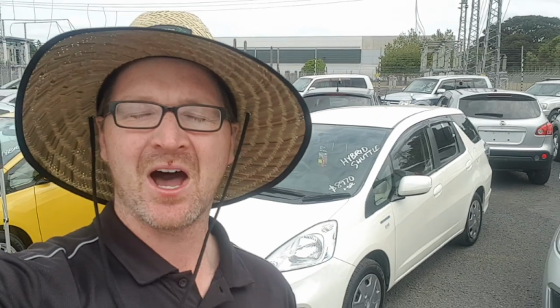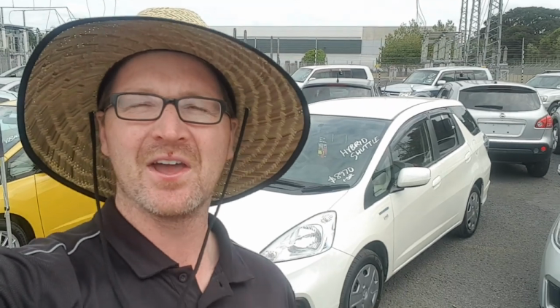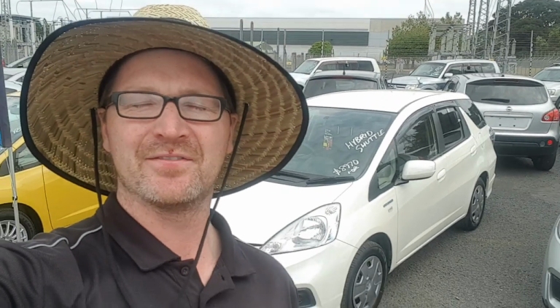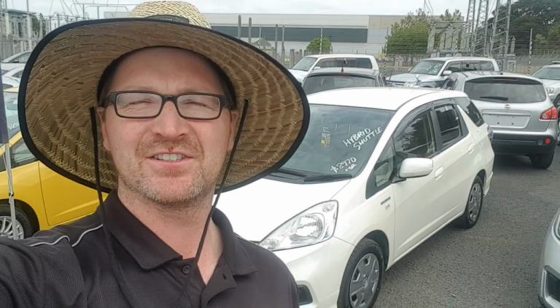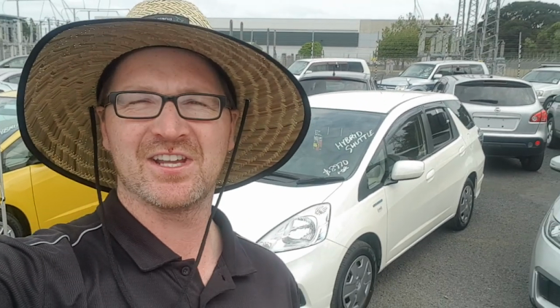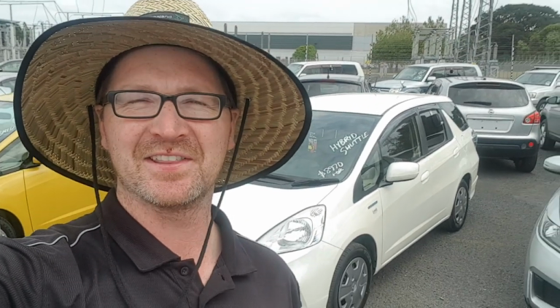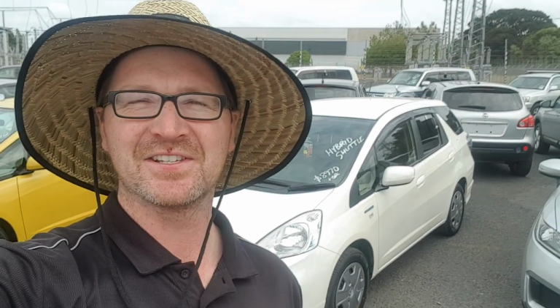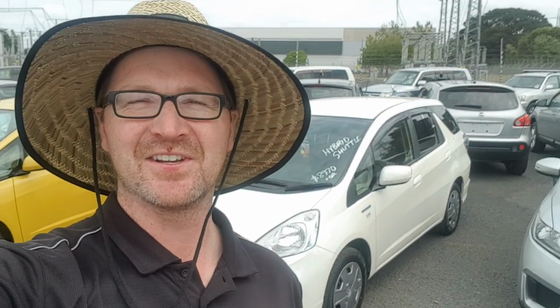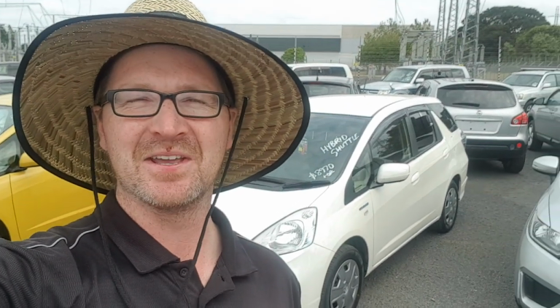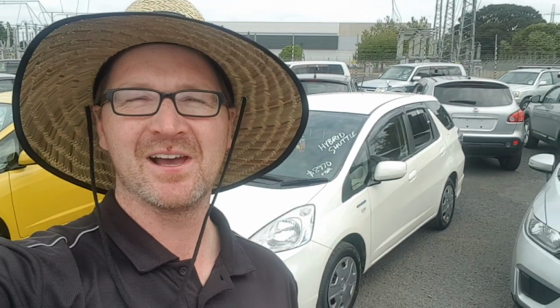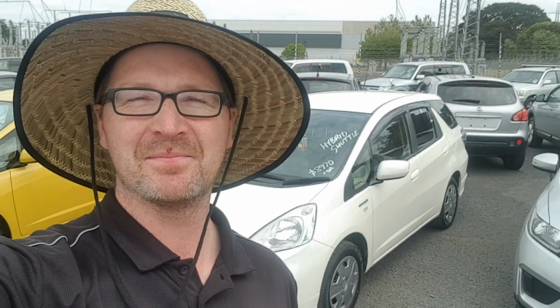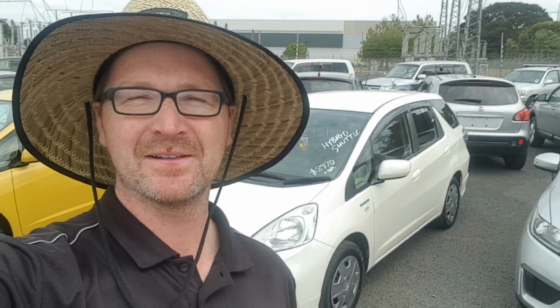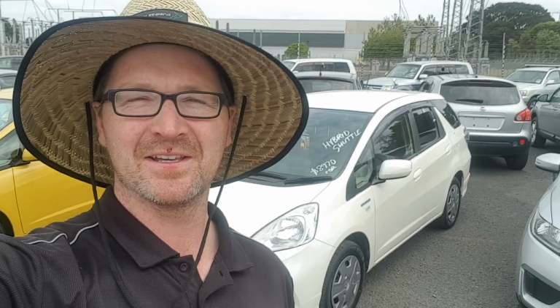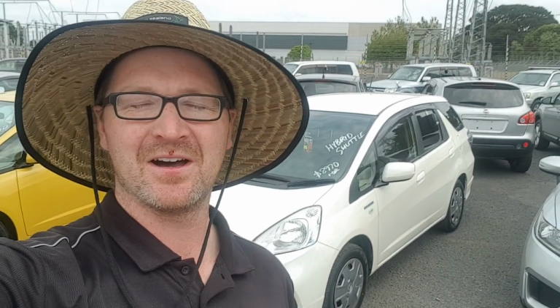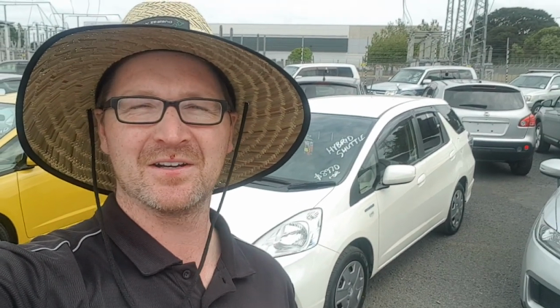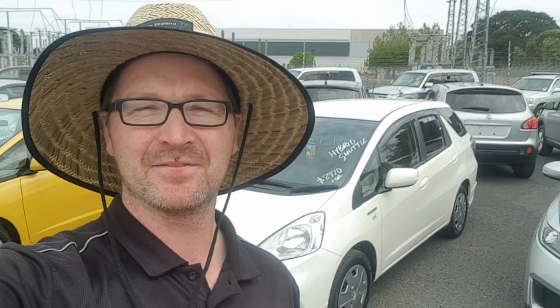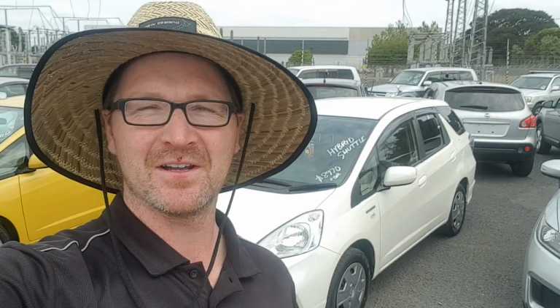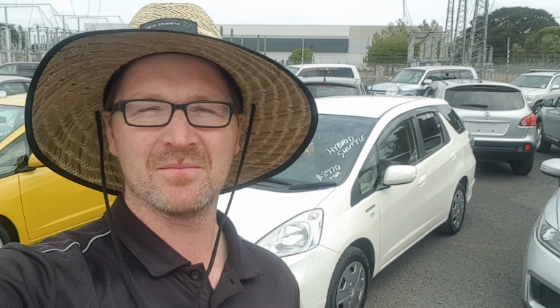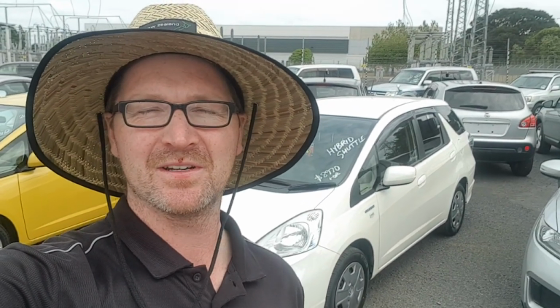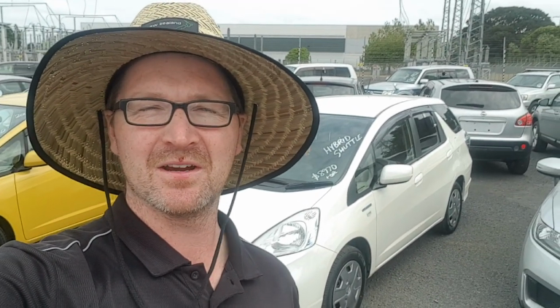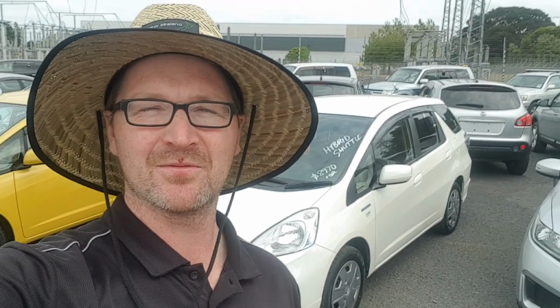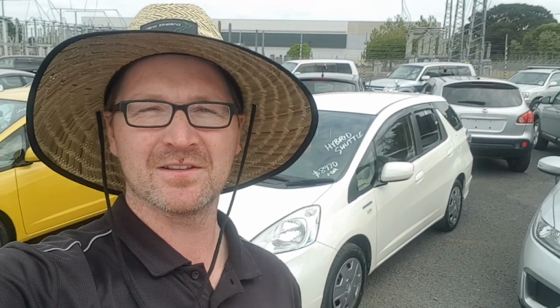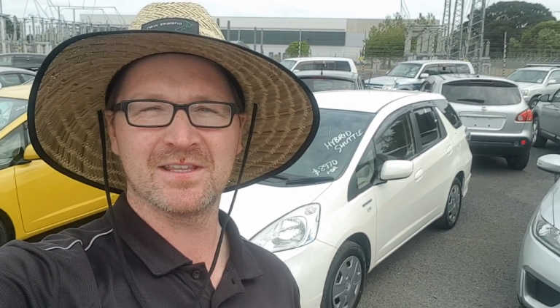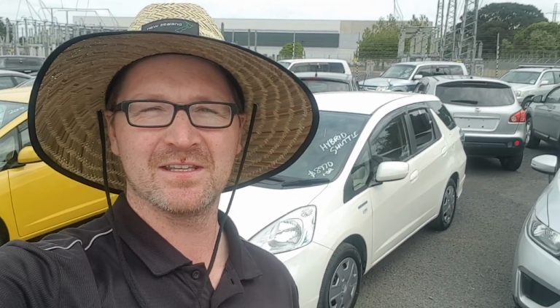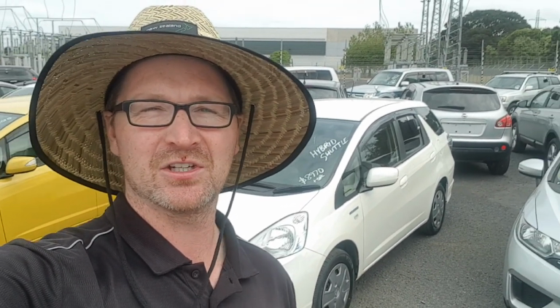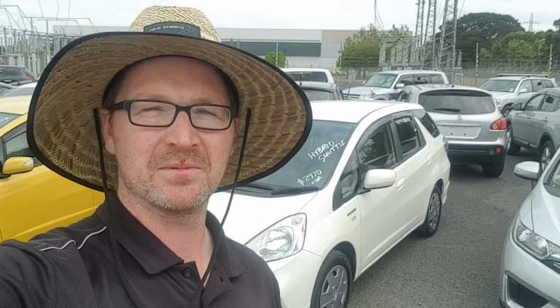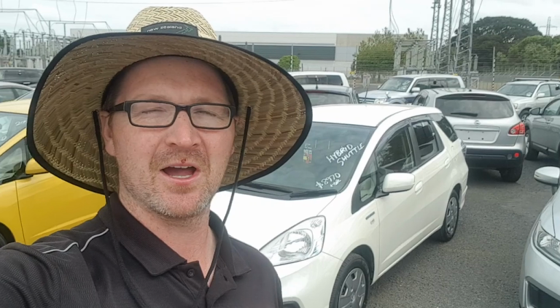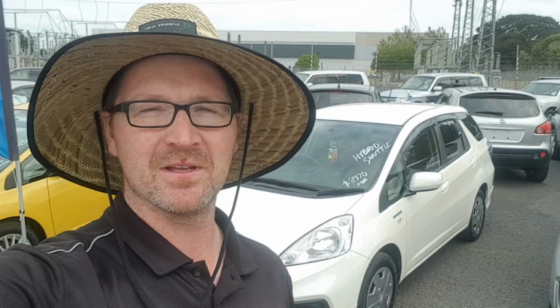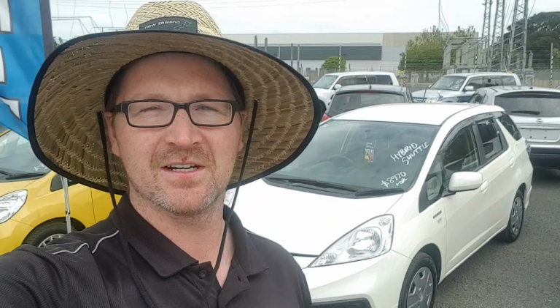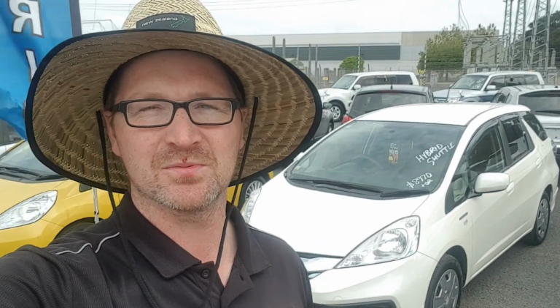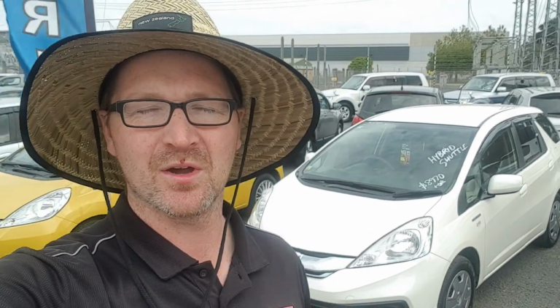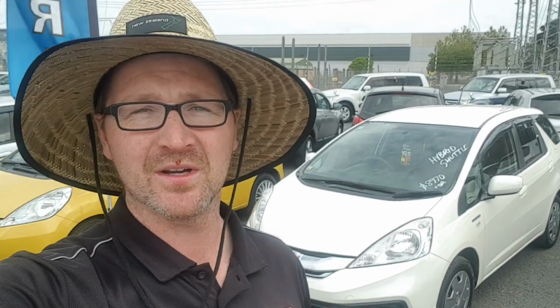Hi Irvish, thanks for your email about the Honda Fit Hybrid here. We've got the shuttle behind me, the nice white one.